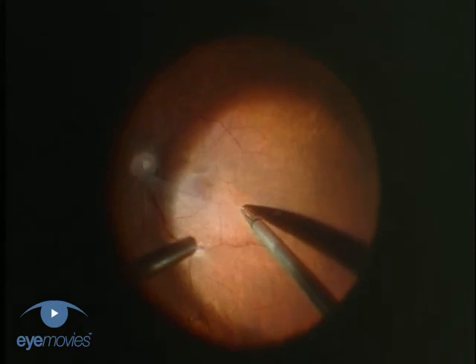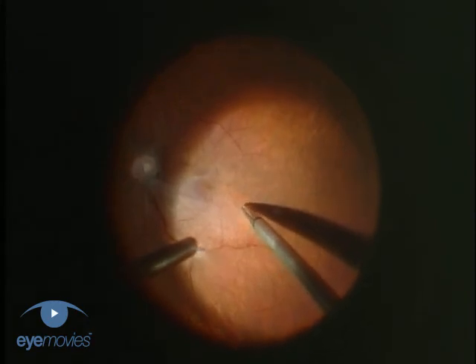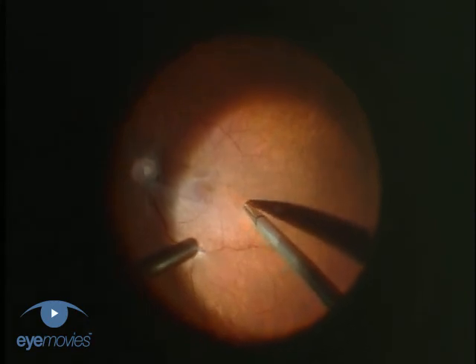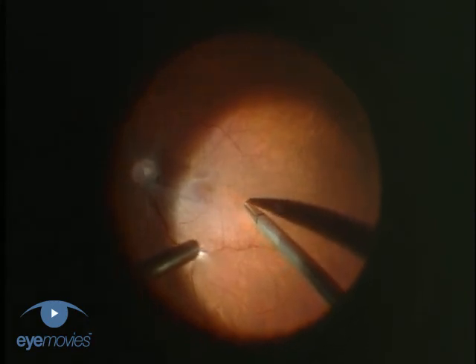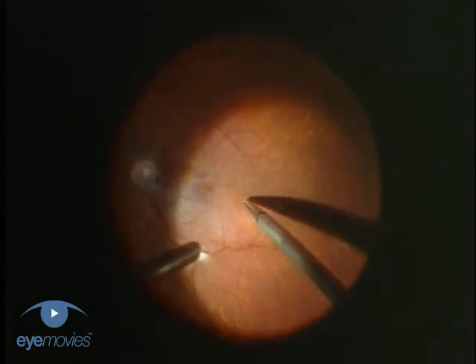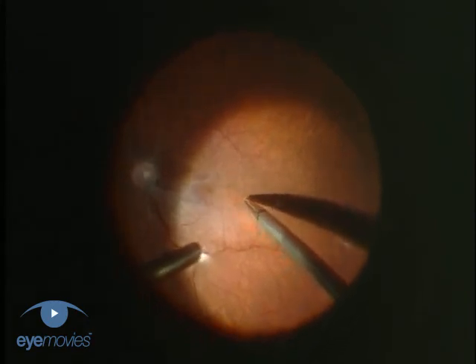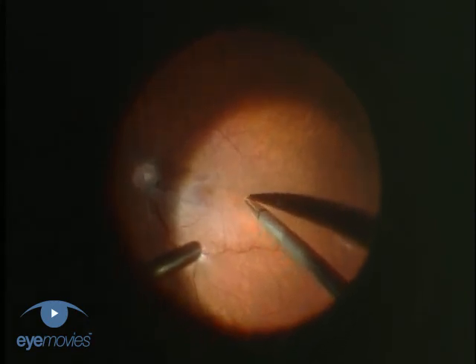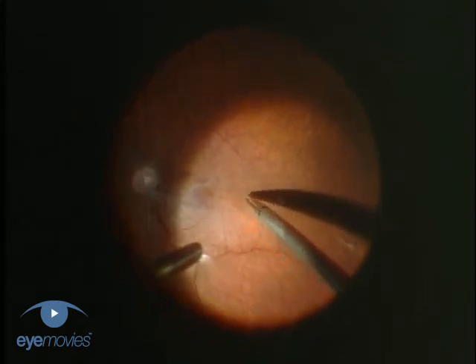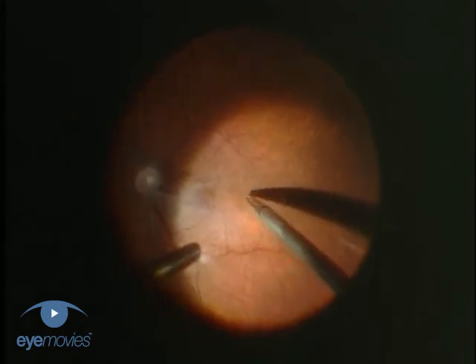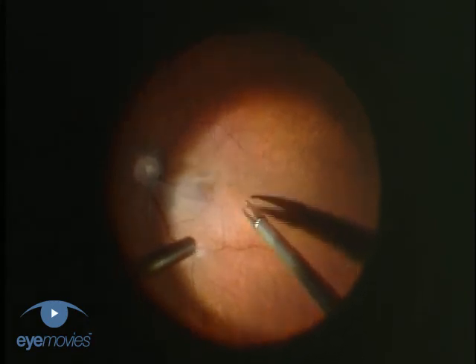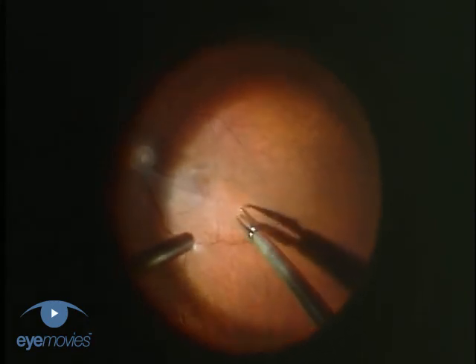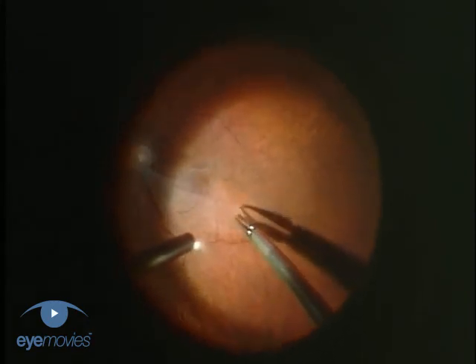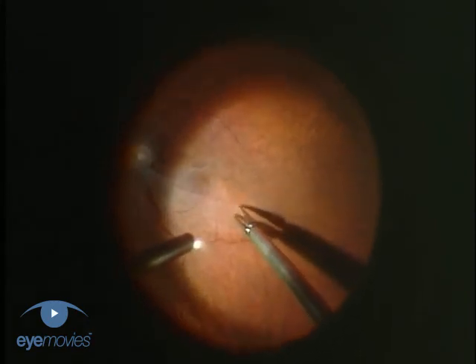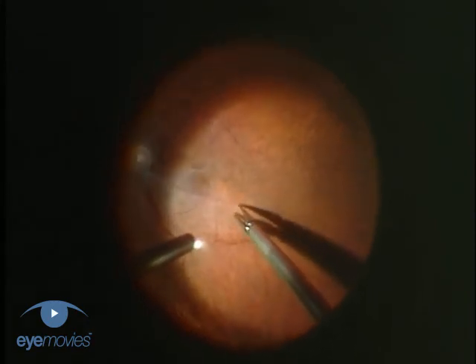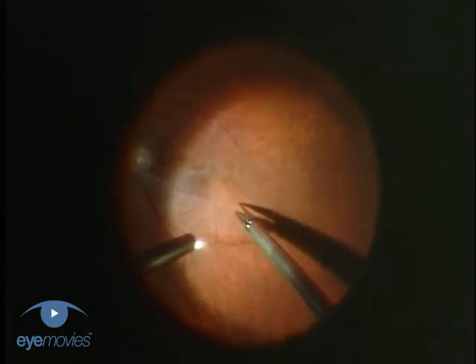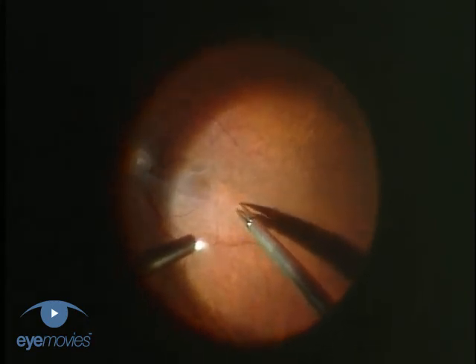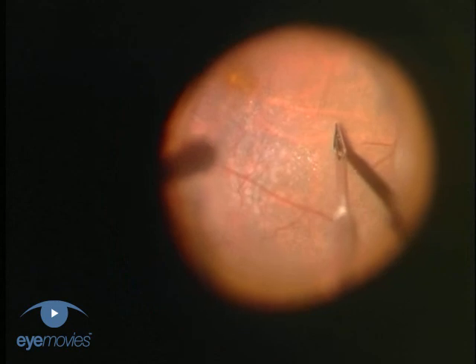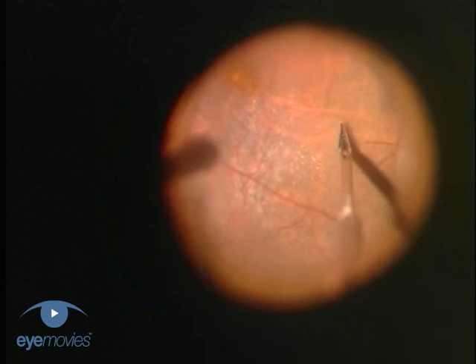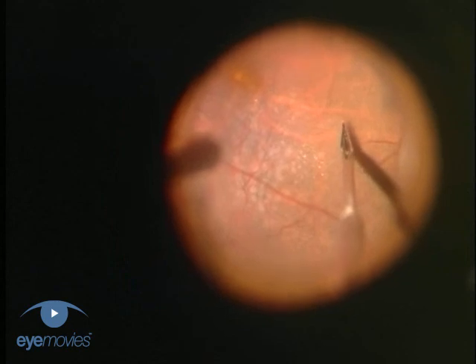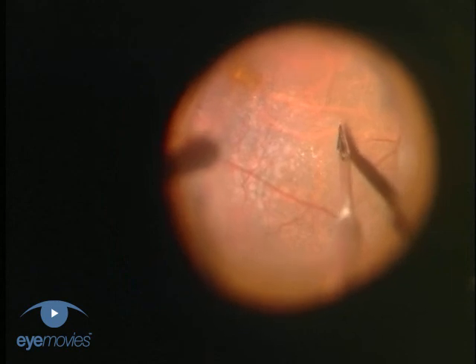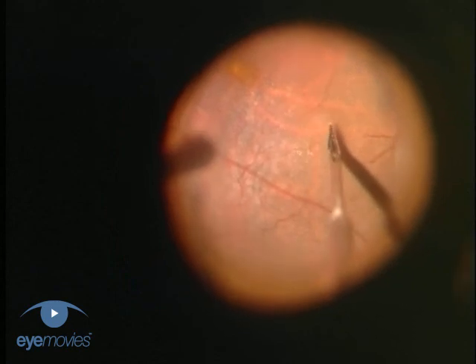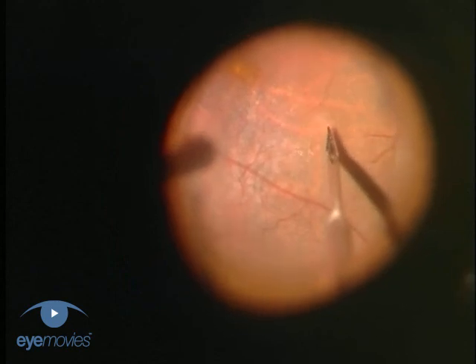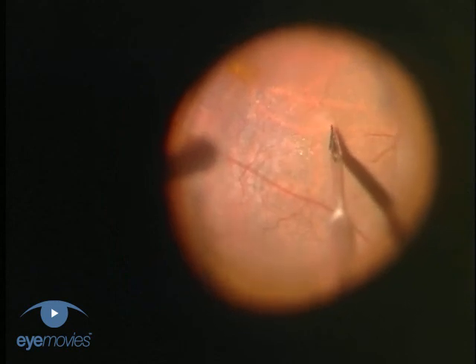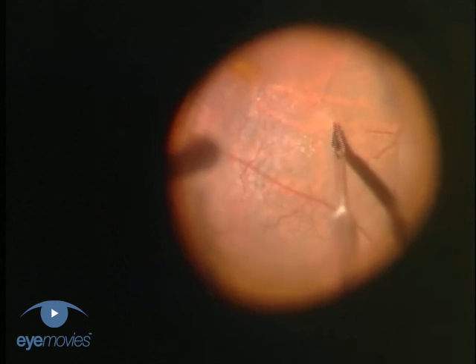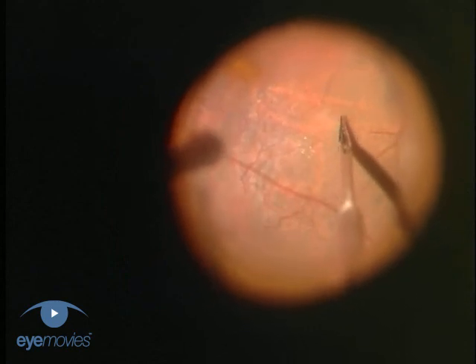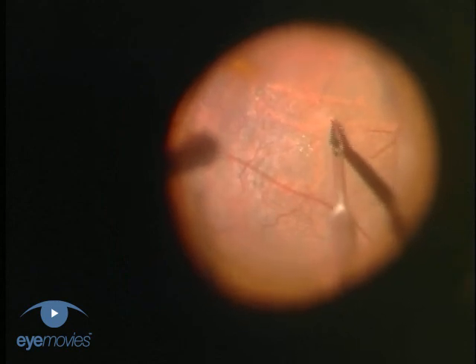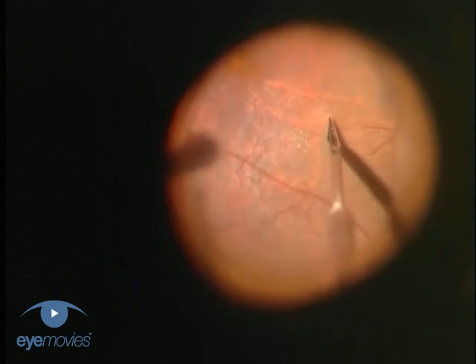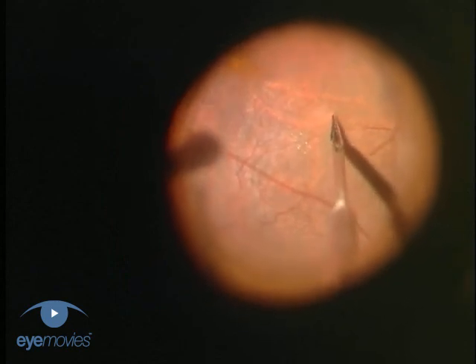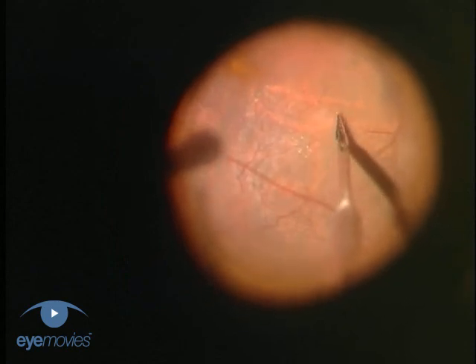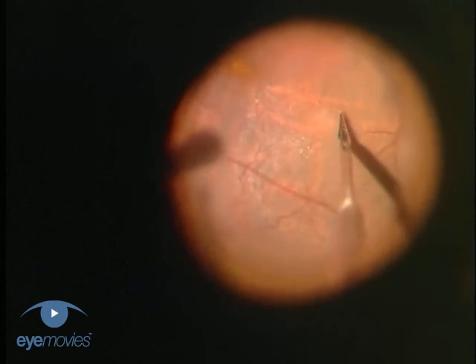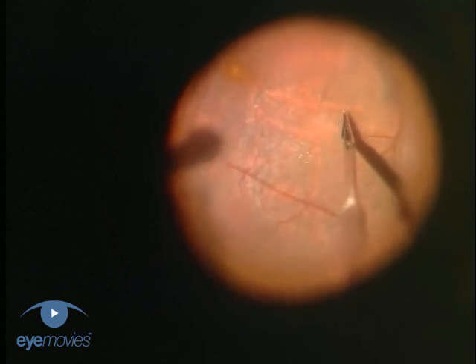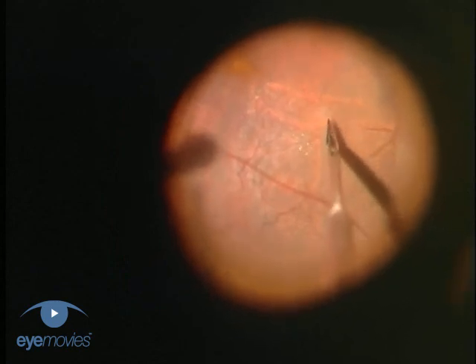In the absence of any visible abnormality, most surgeons would now remove the internal limiting membrane.